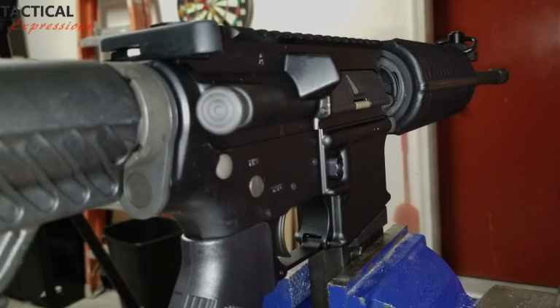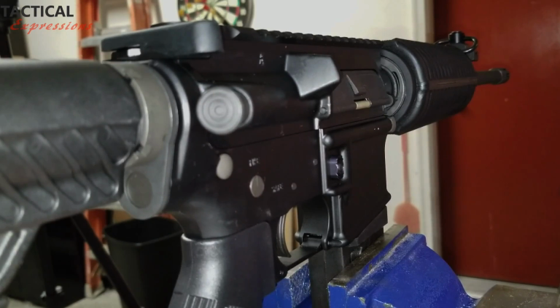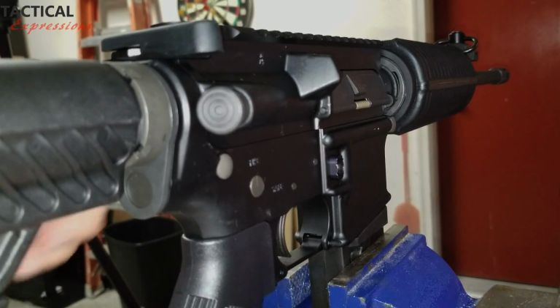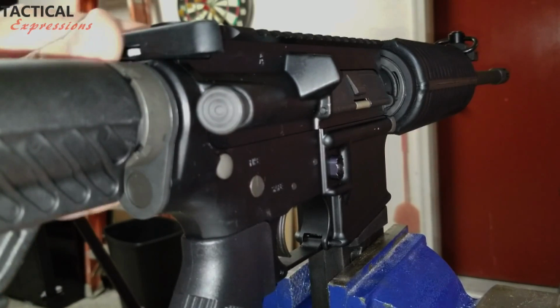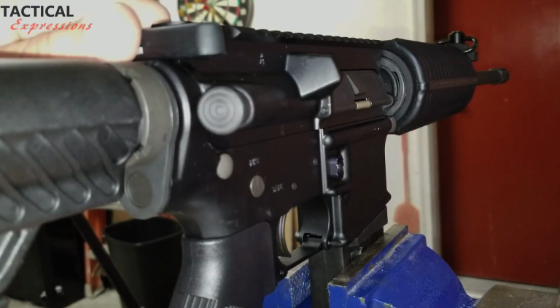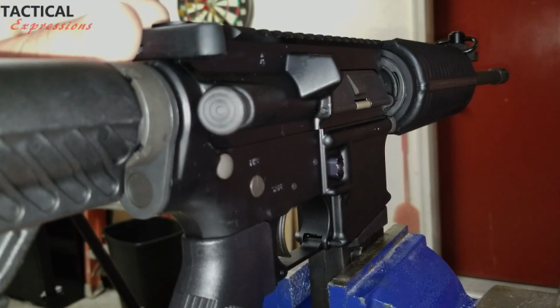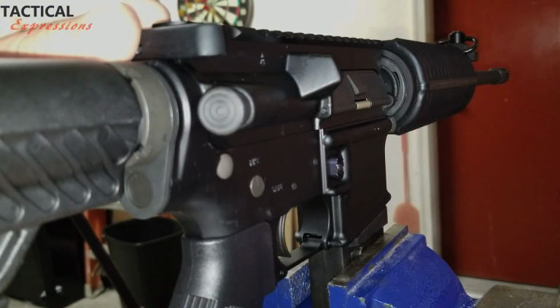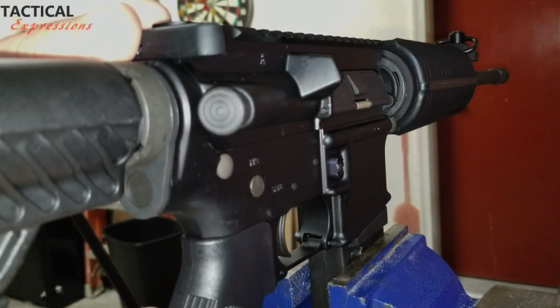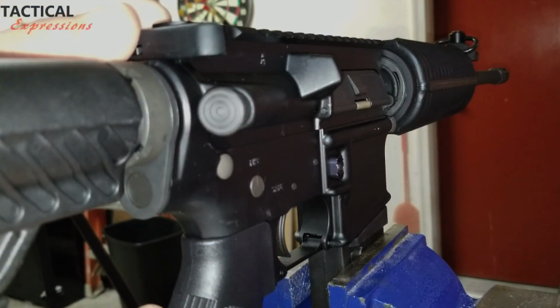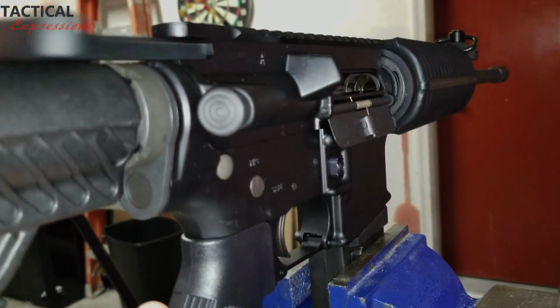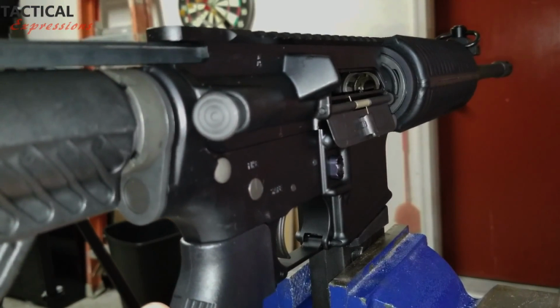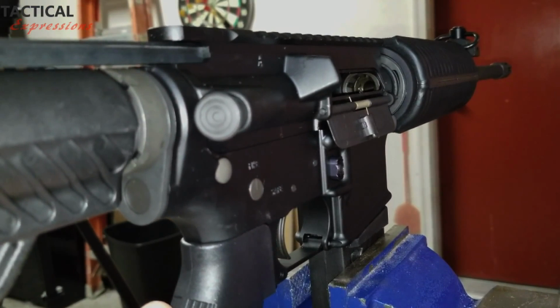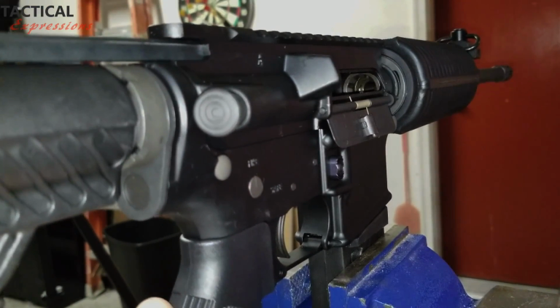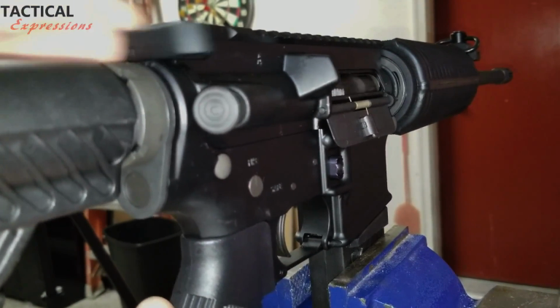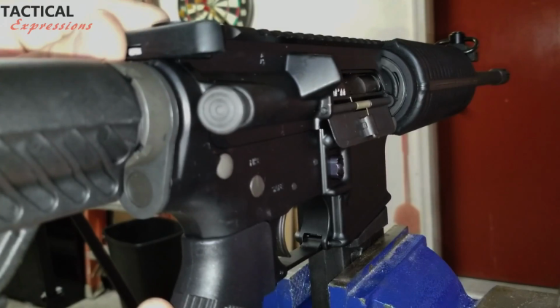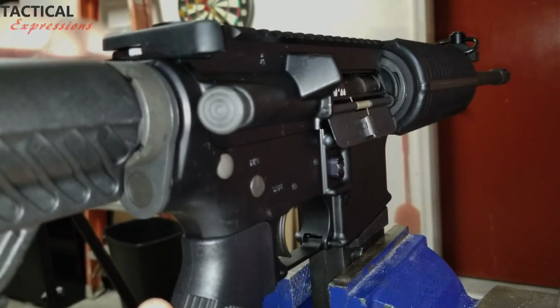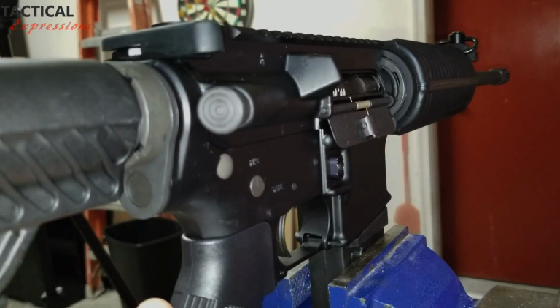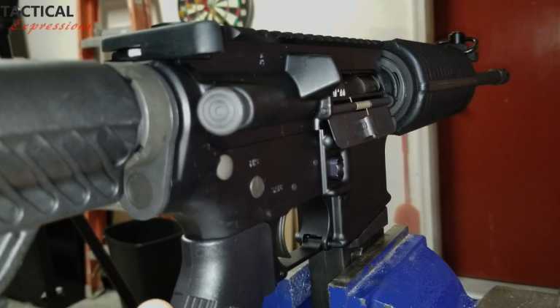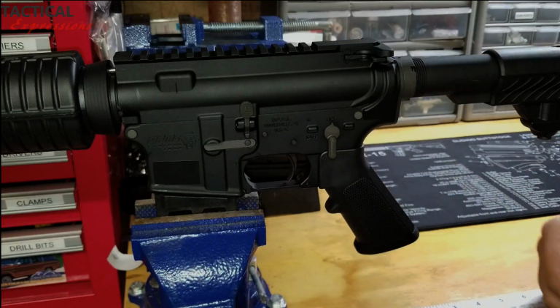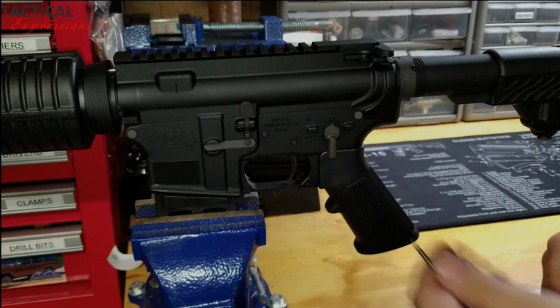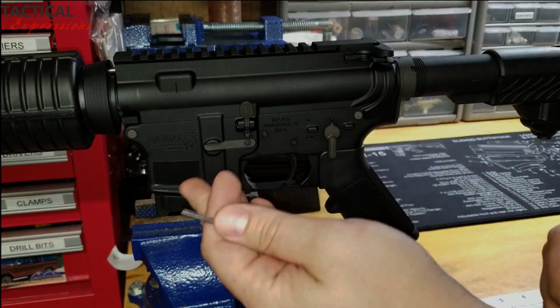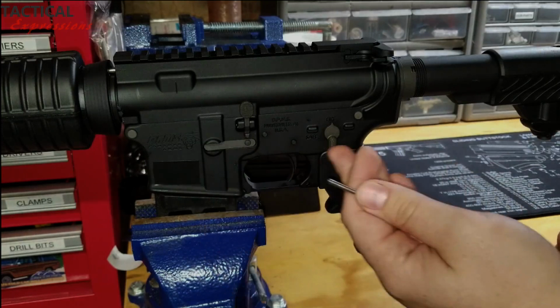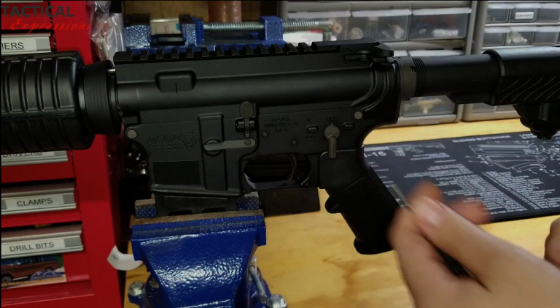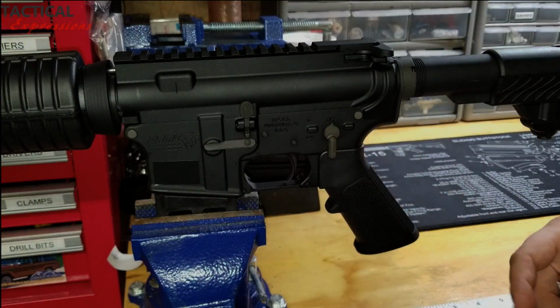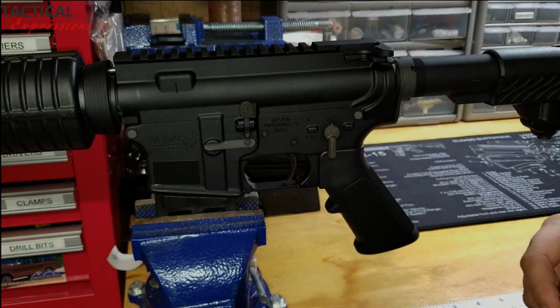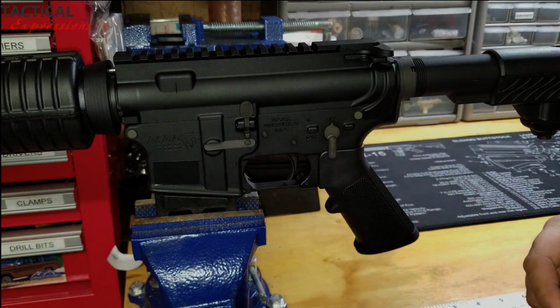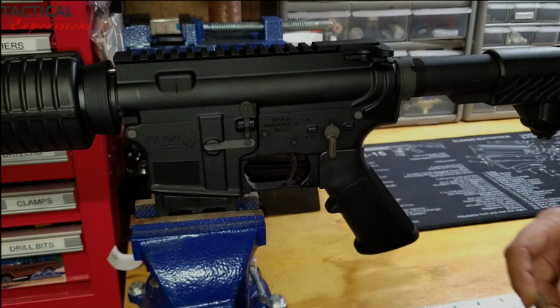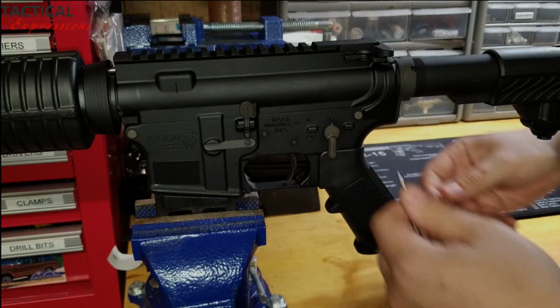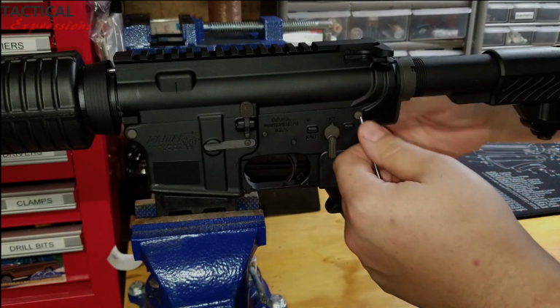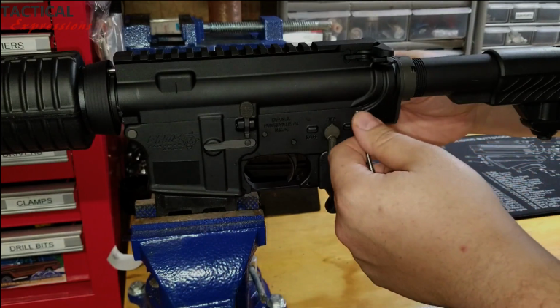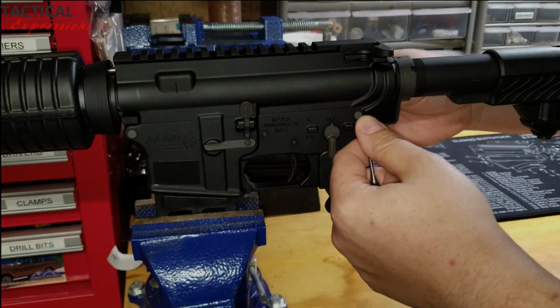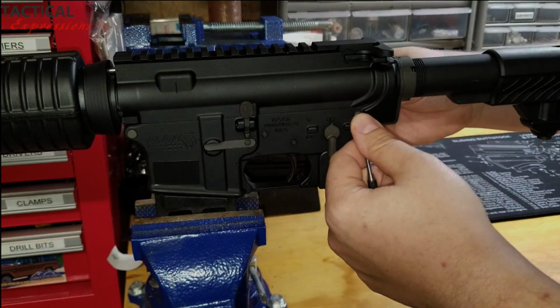First, go ahead and make sure your chamber is clear. Then go ahead and separate your upper receiver from the lower.